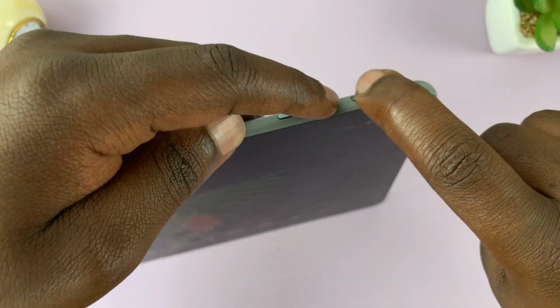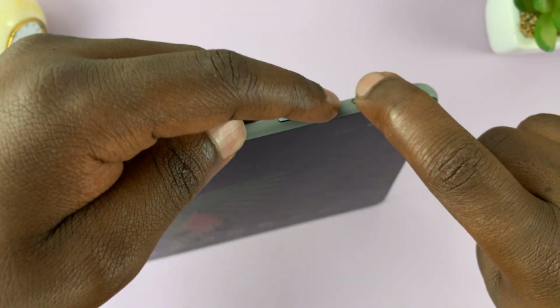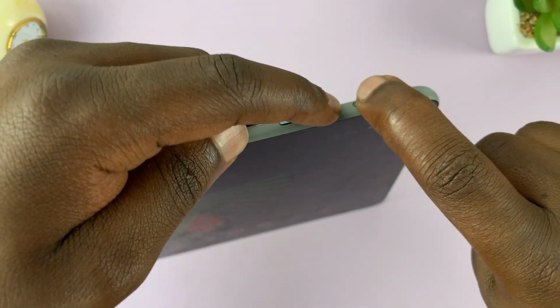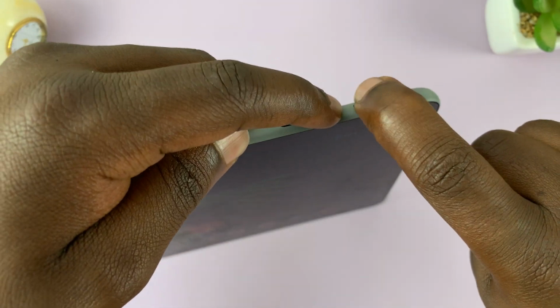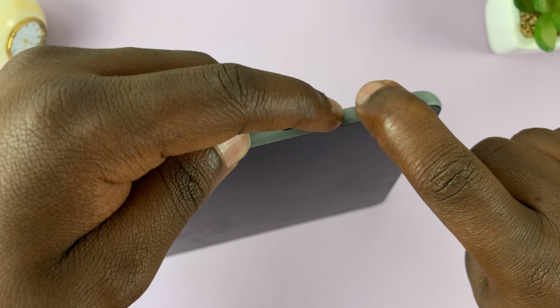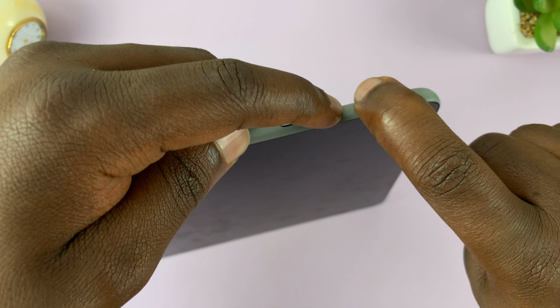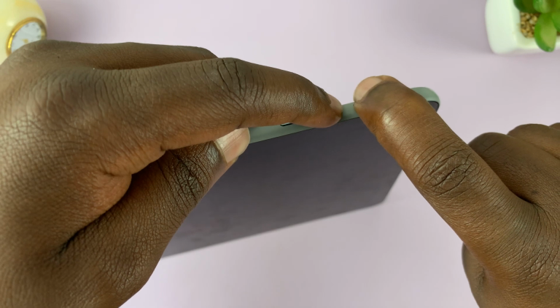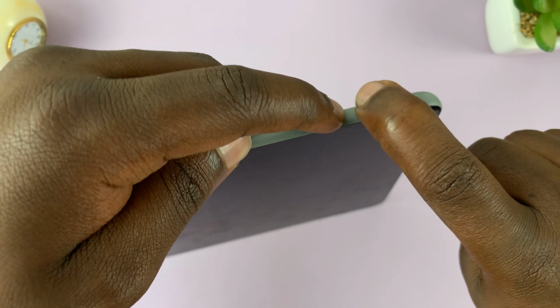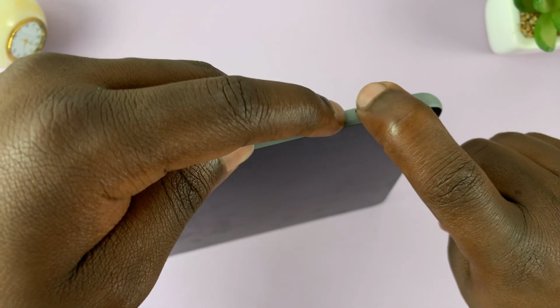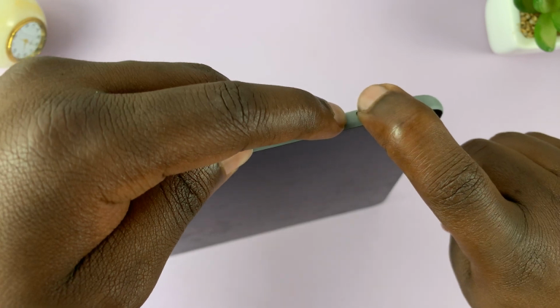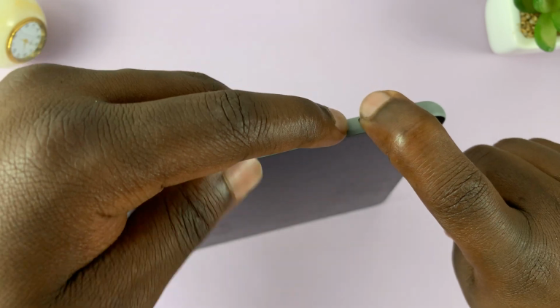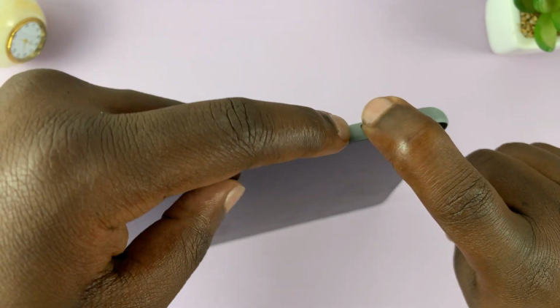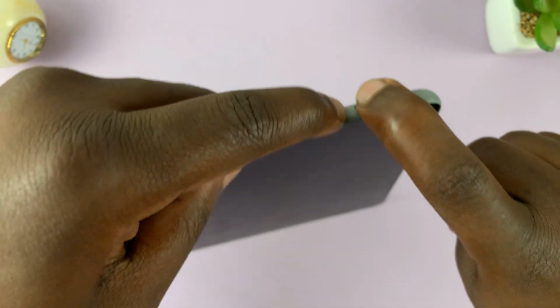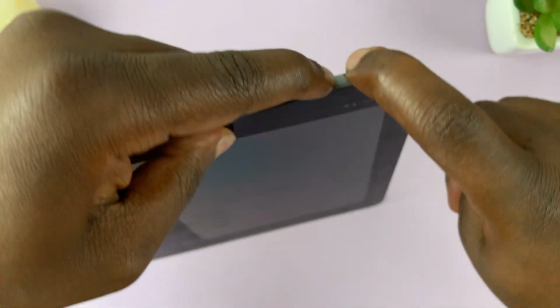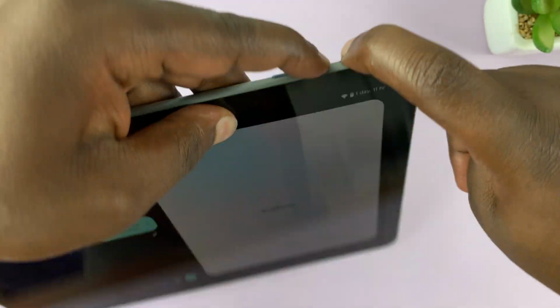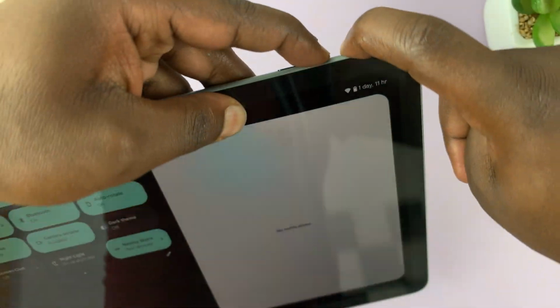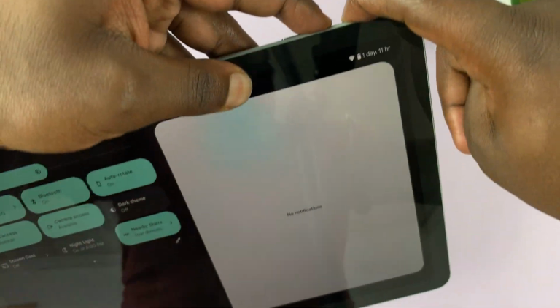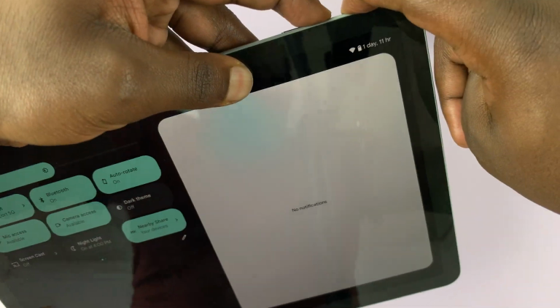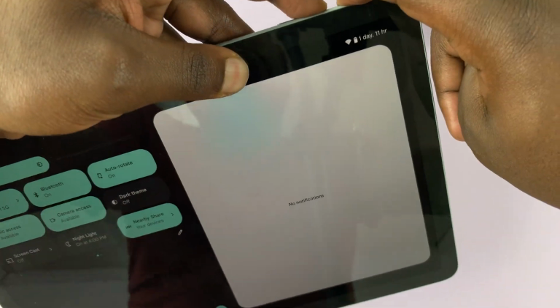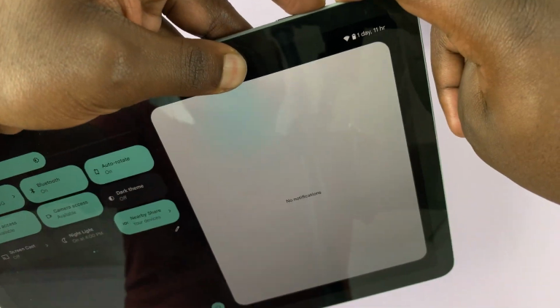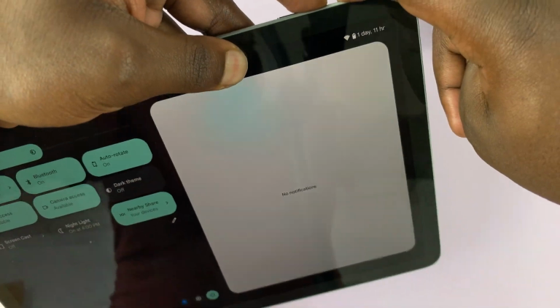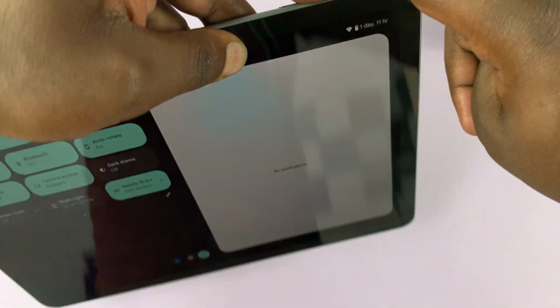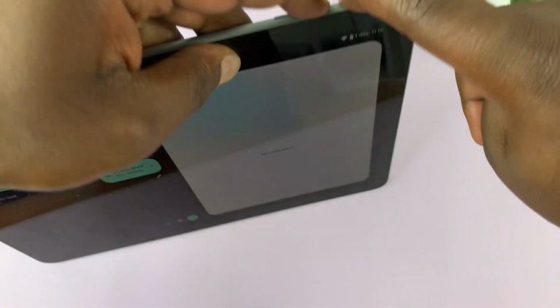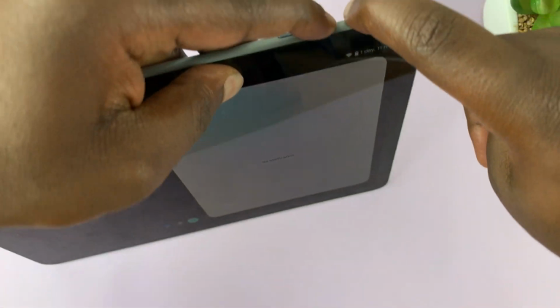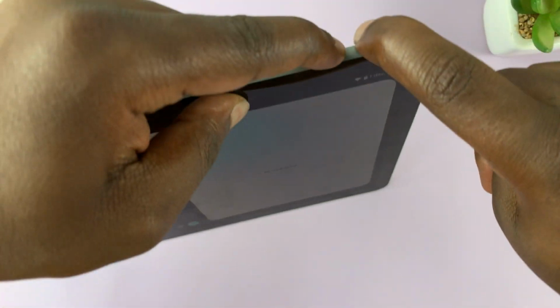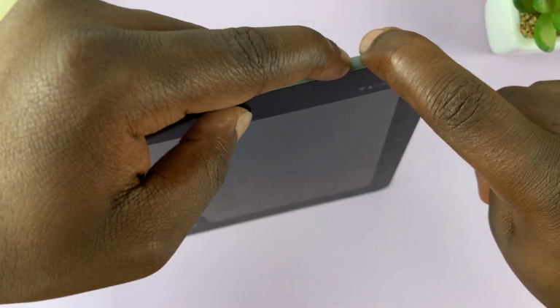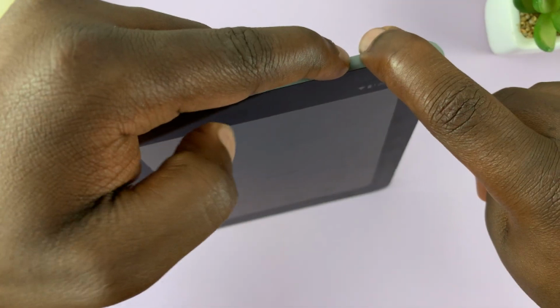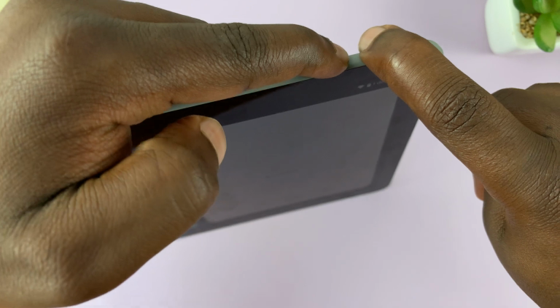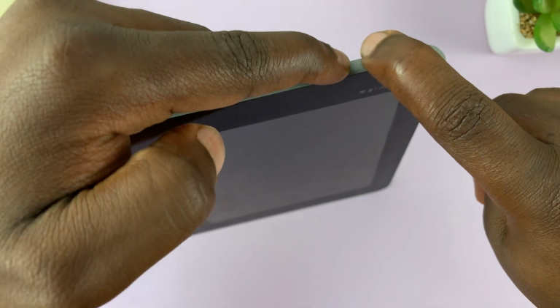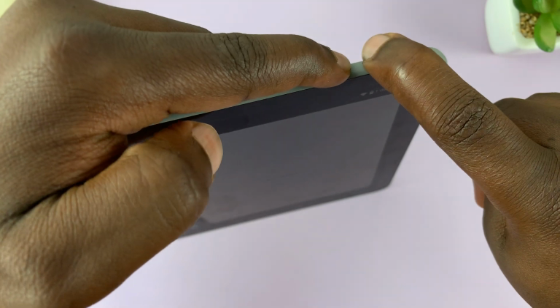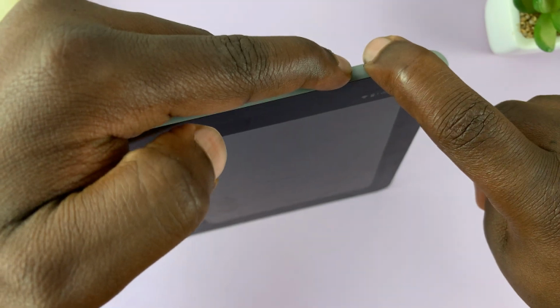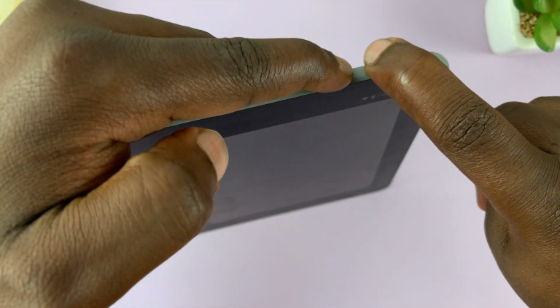So press and hold. The power menu will appear on your screen — just keep holding. Keep holding until the screen goes off.